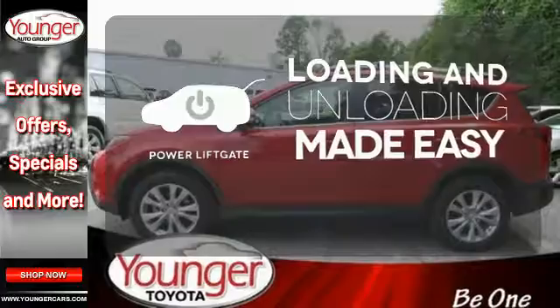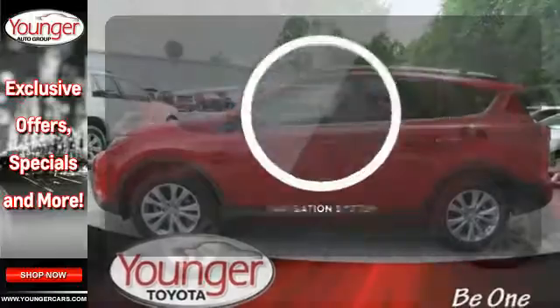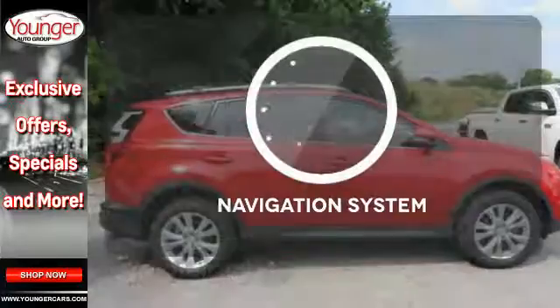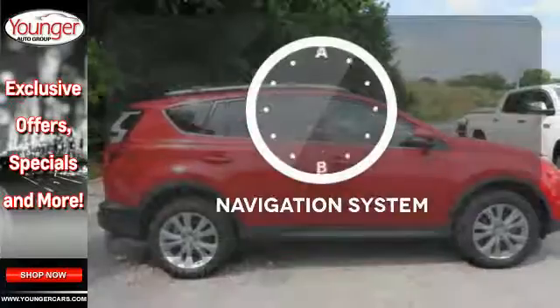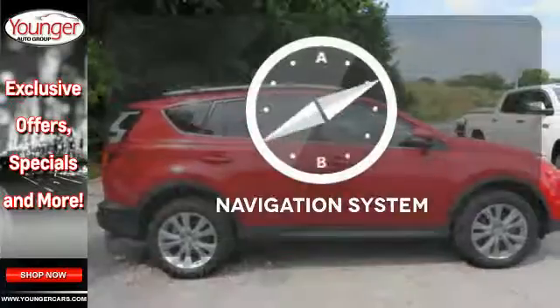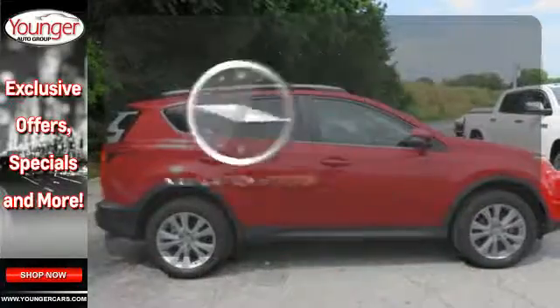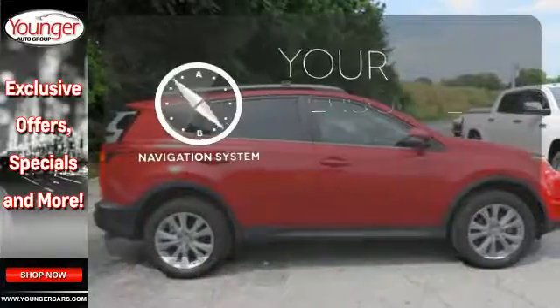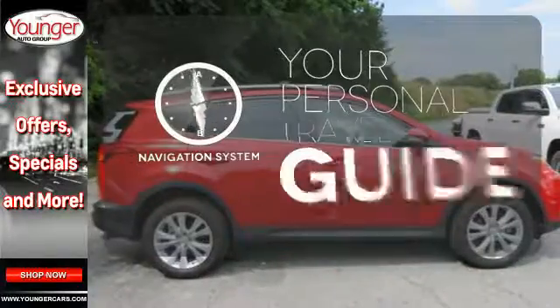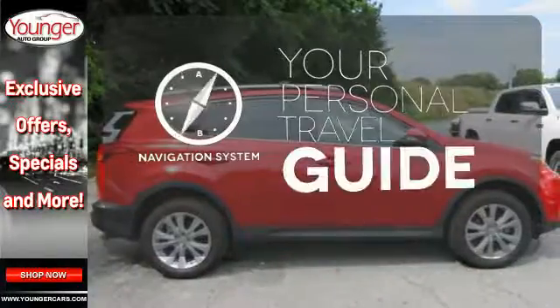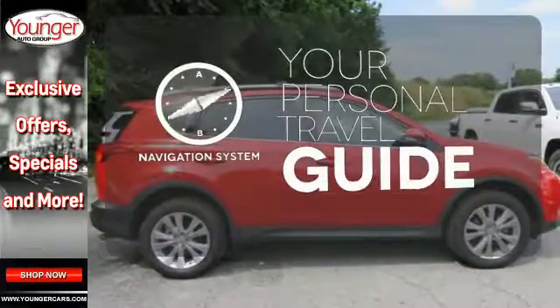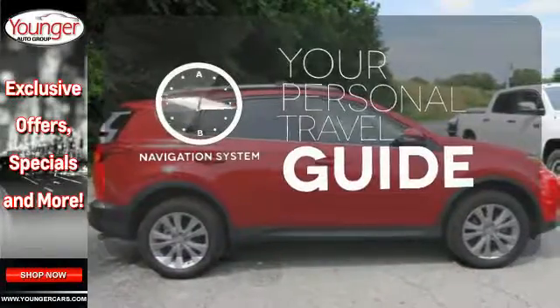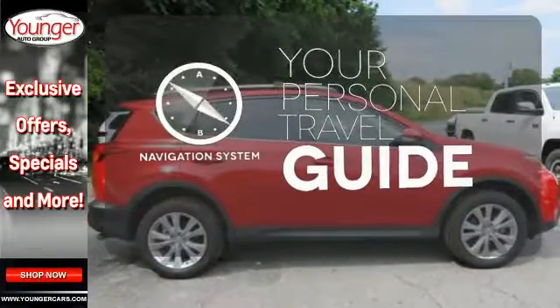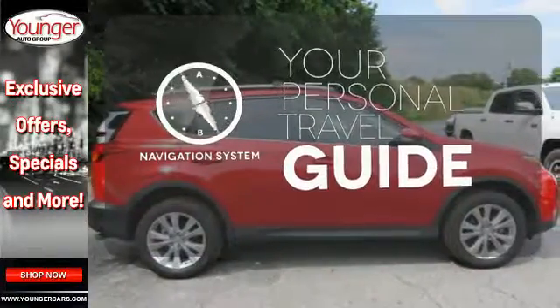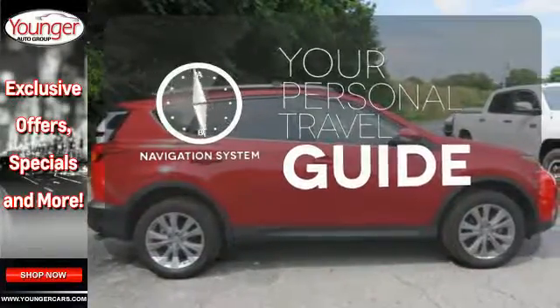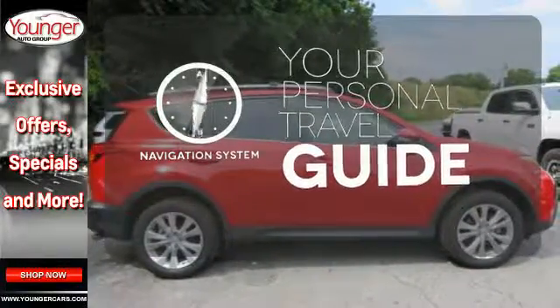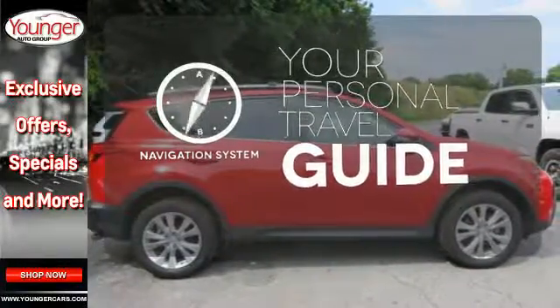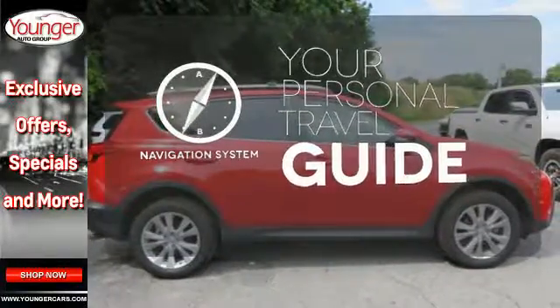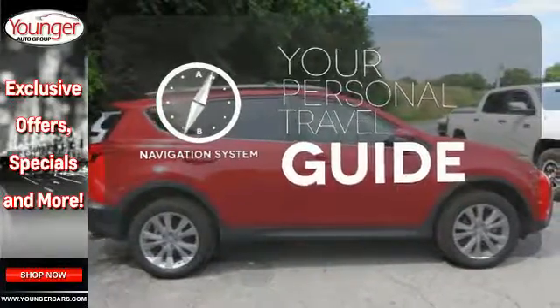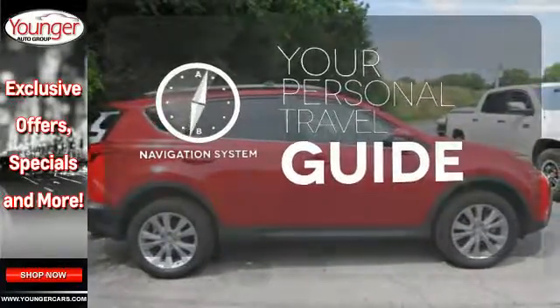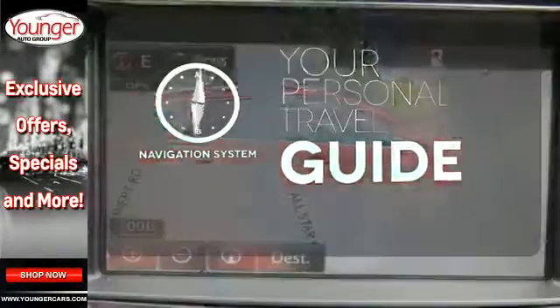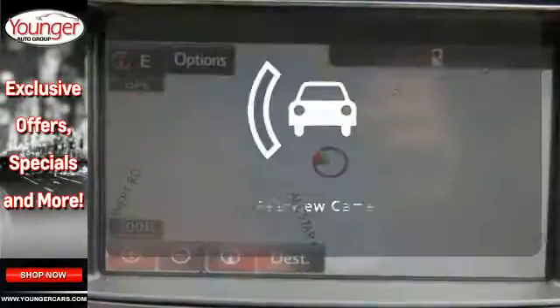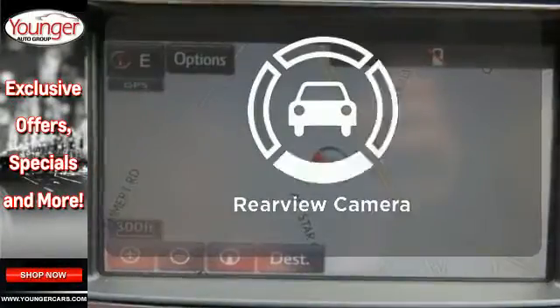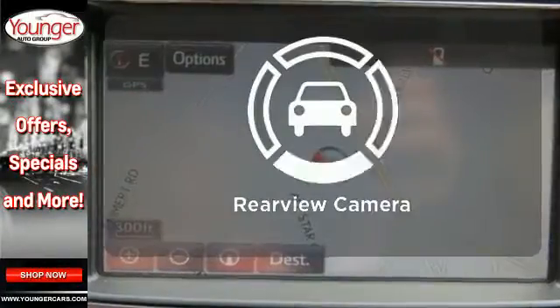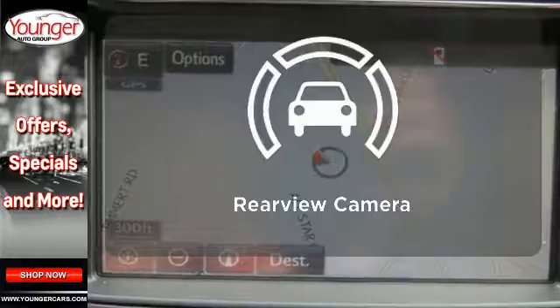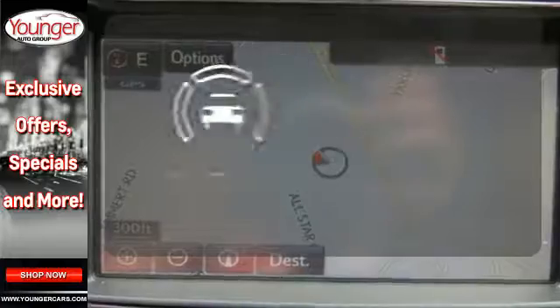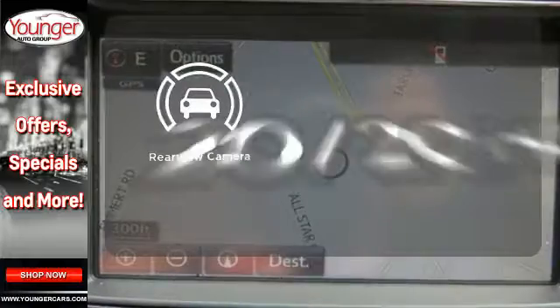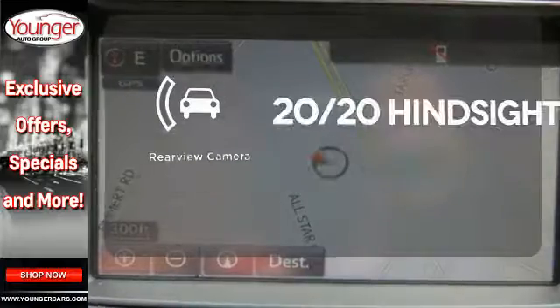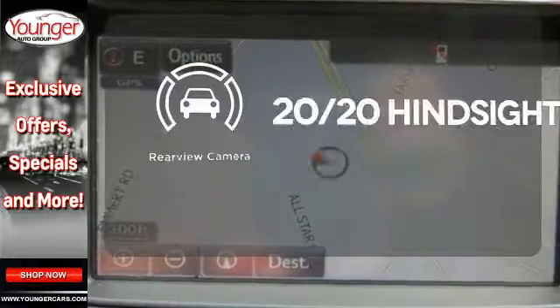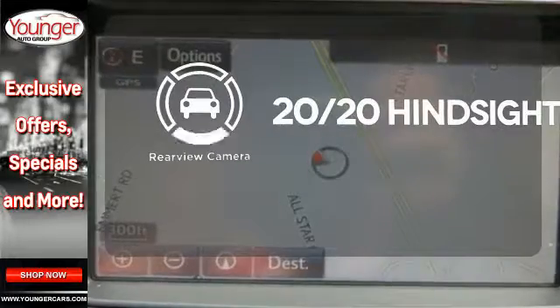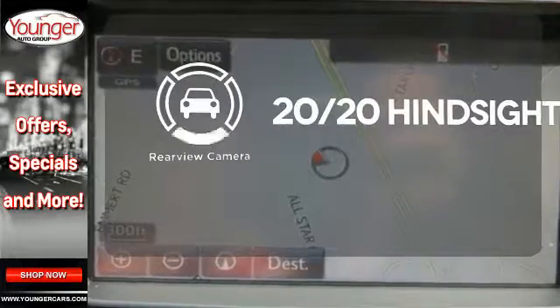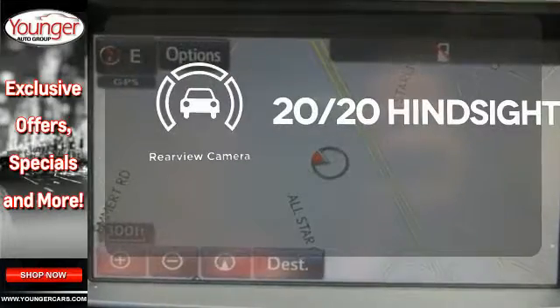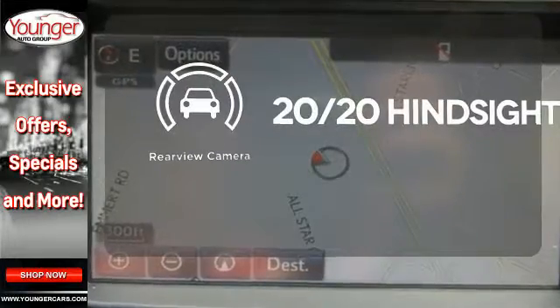It comes with a navigation system to easily guide you to your destination. See objects previously out of sight with the rear view camera.